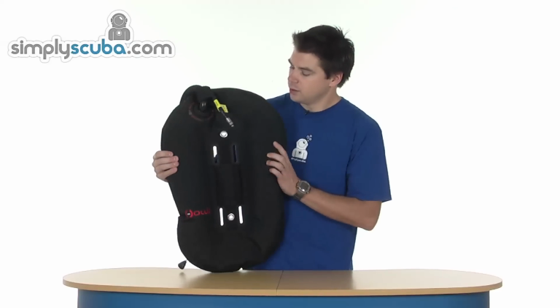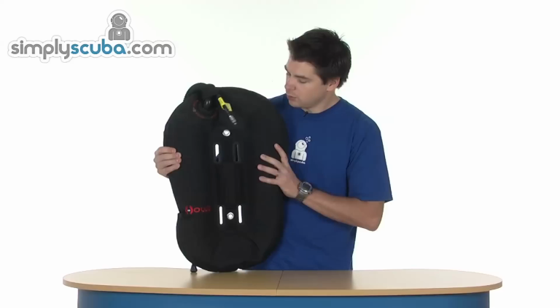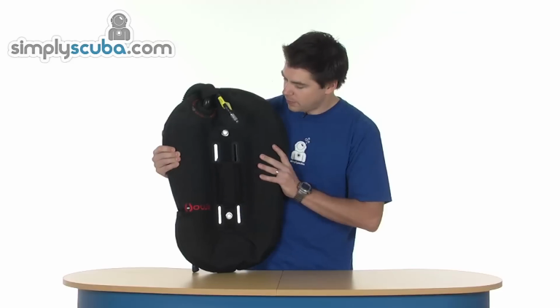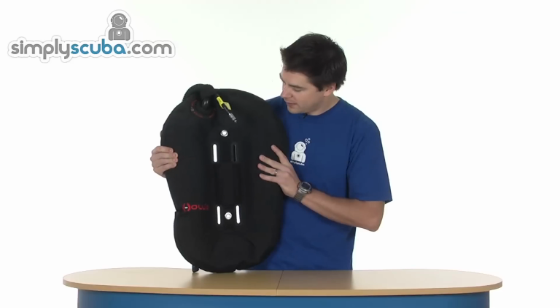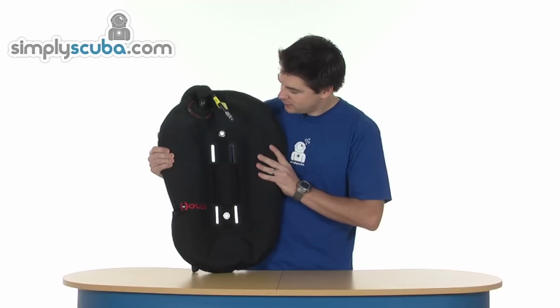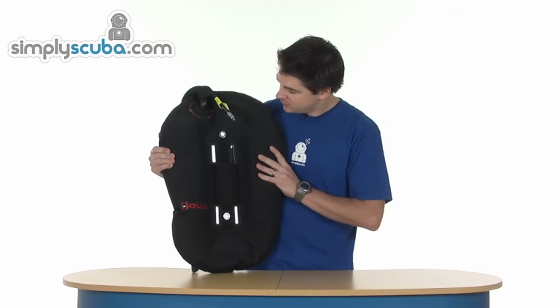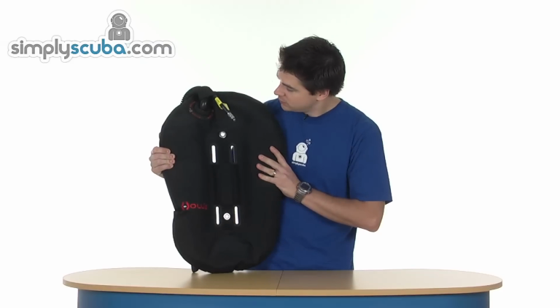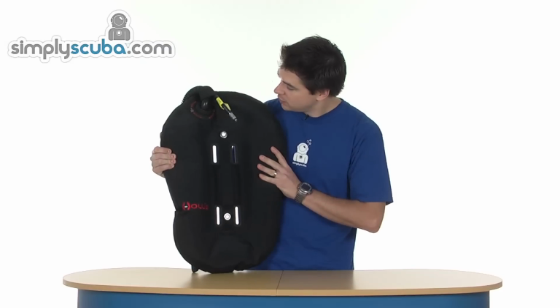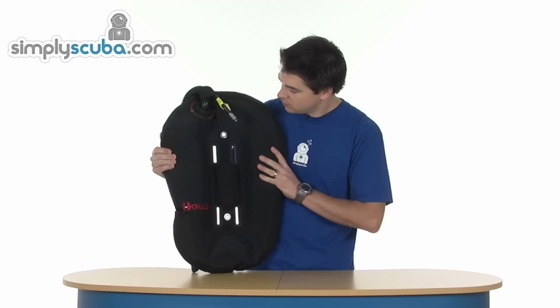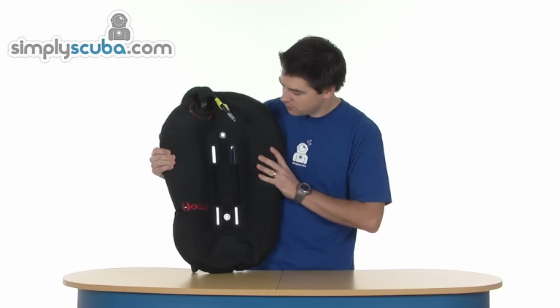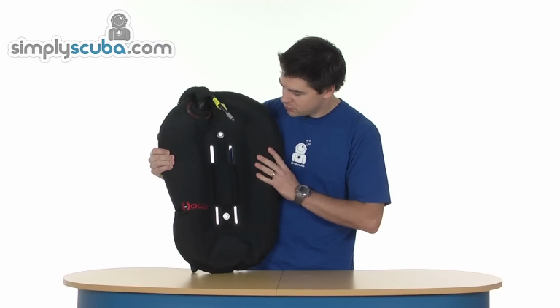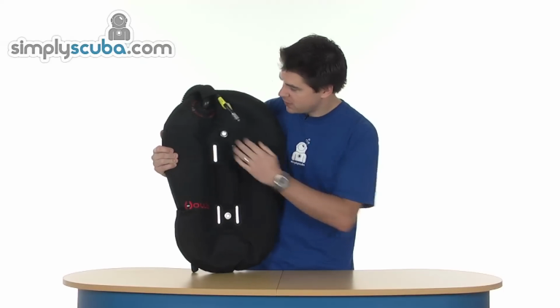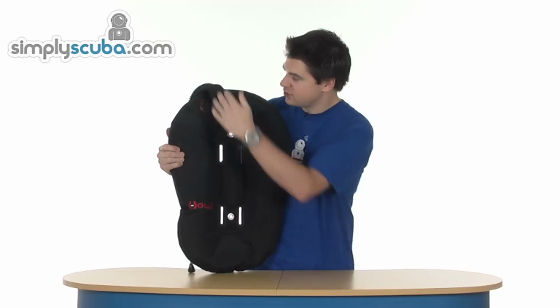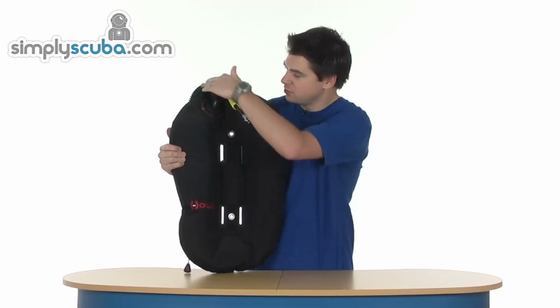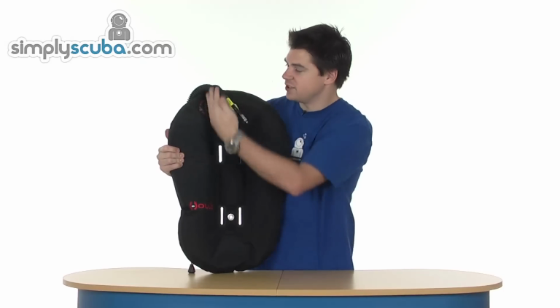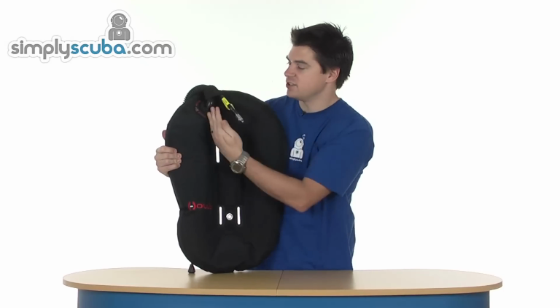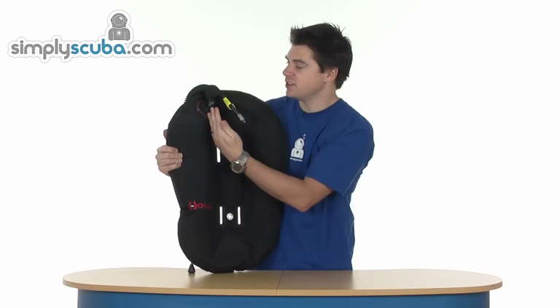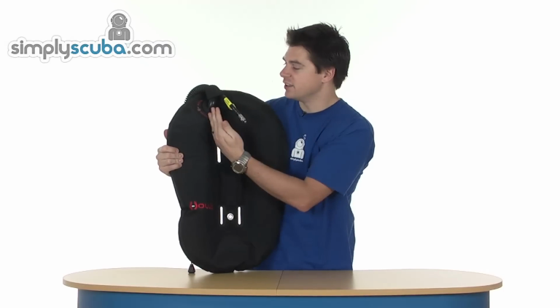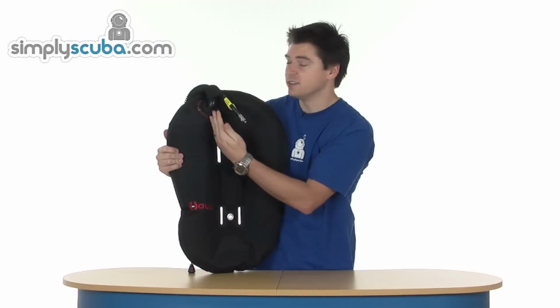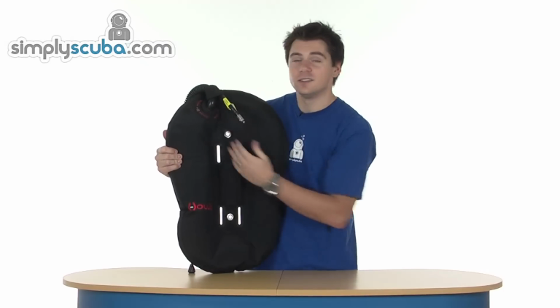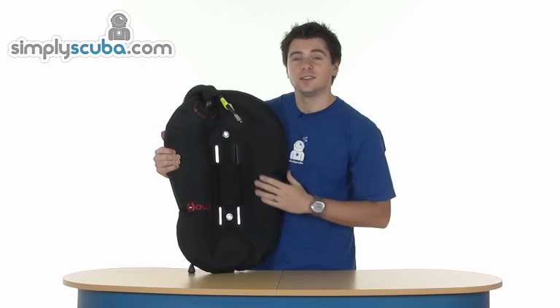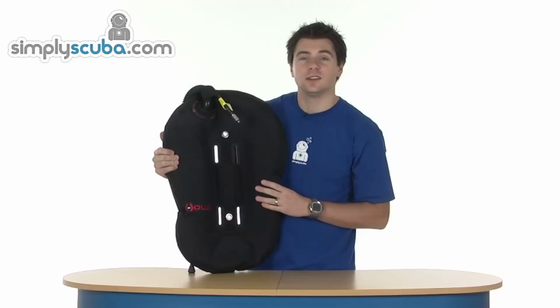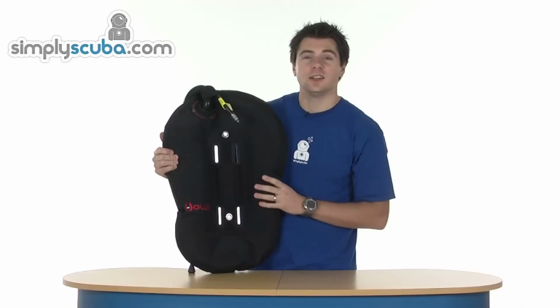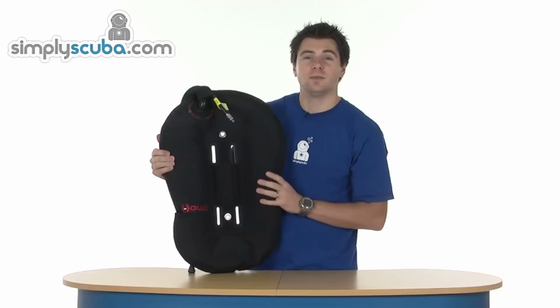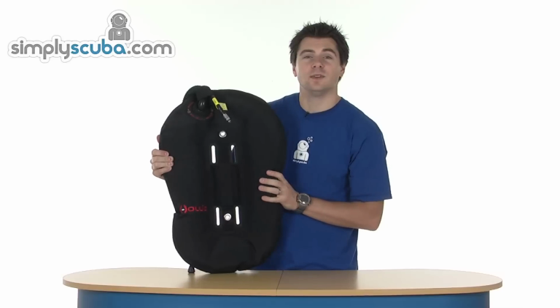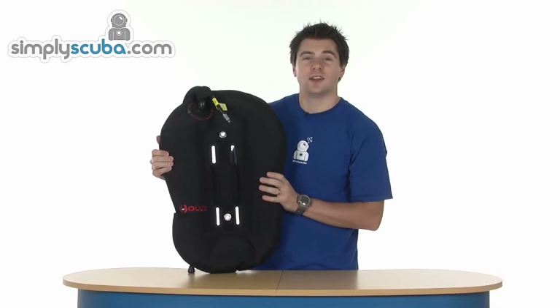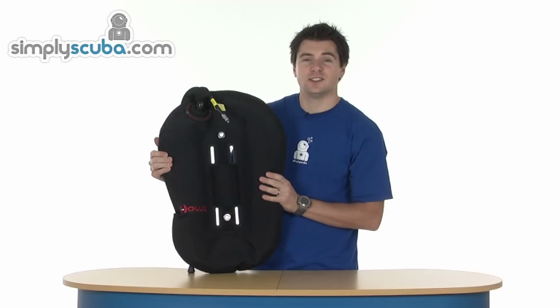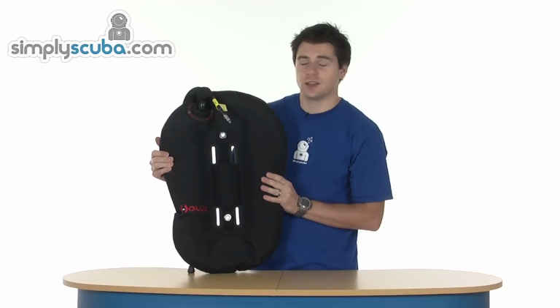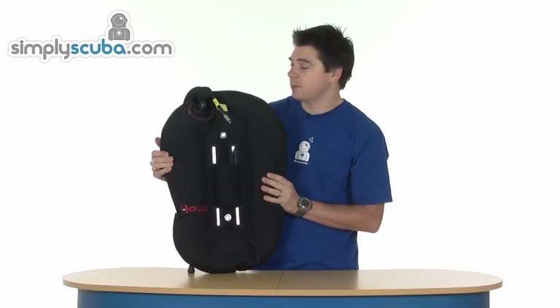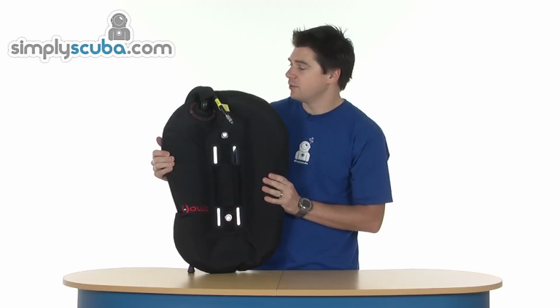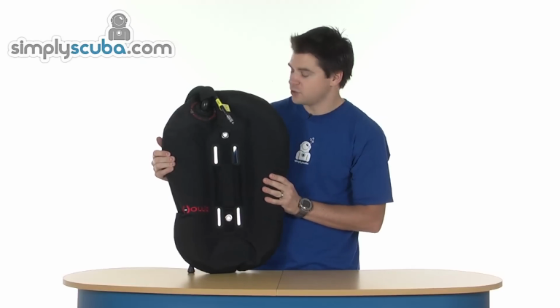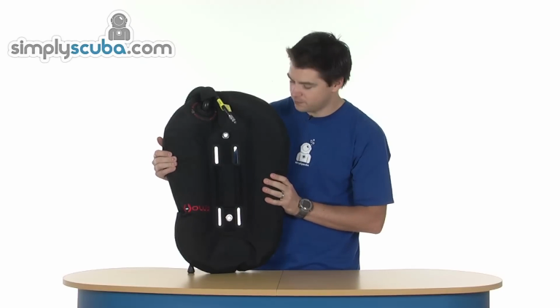On the back, pretty much duplication — you can just see the inflator coming over the top.